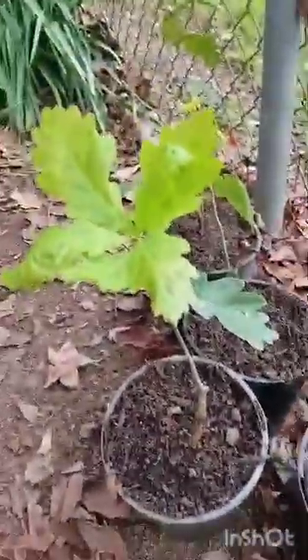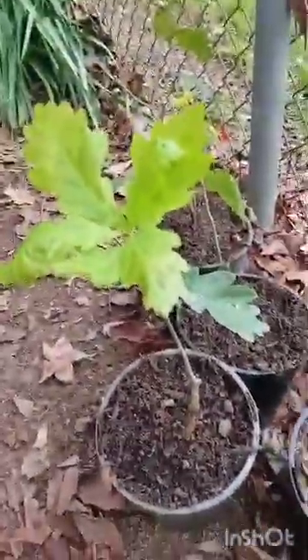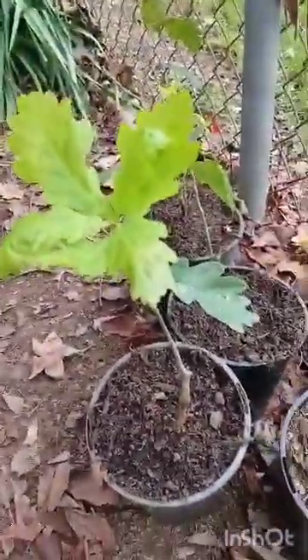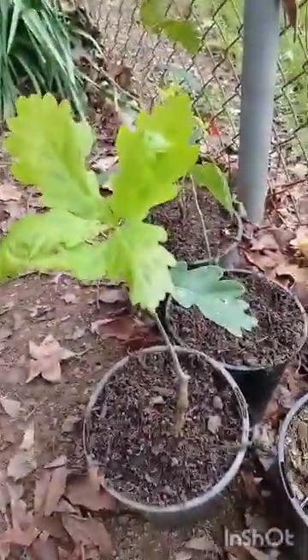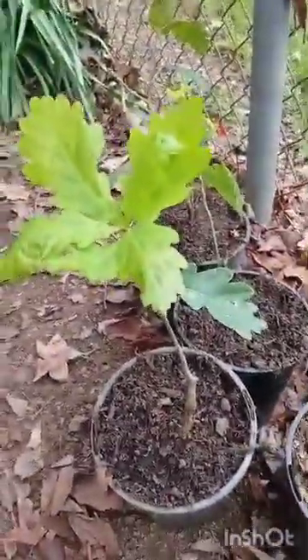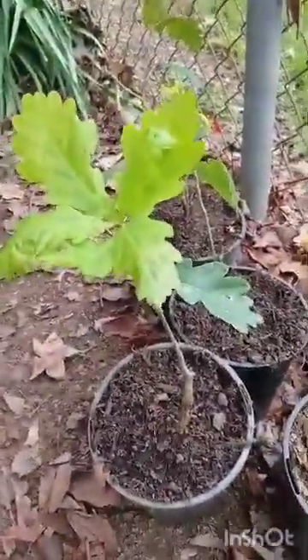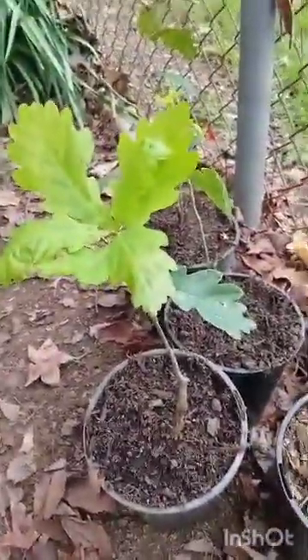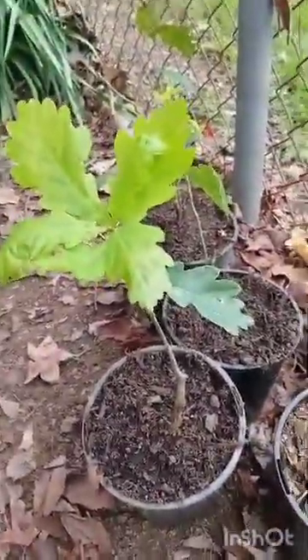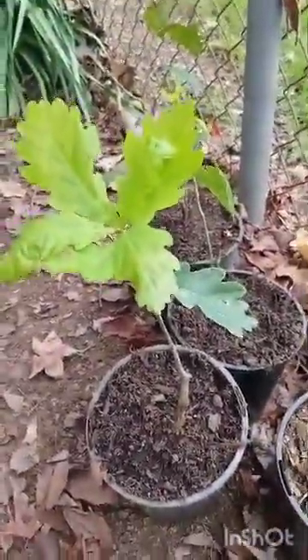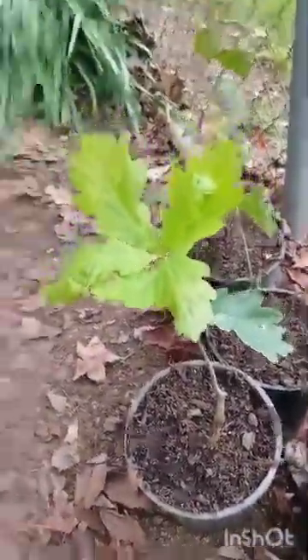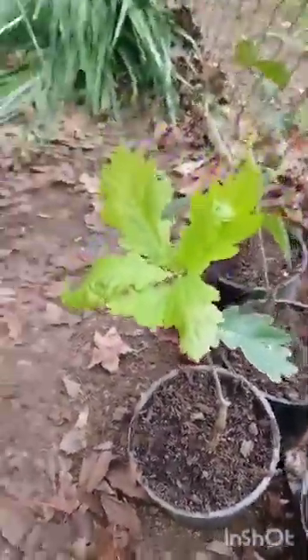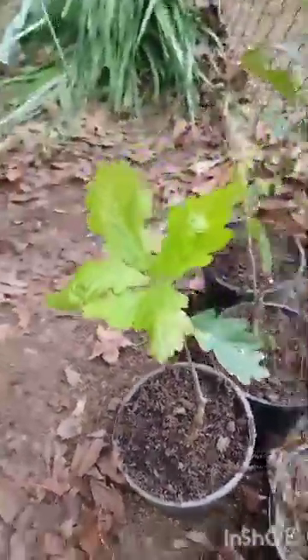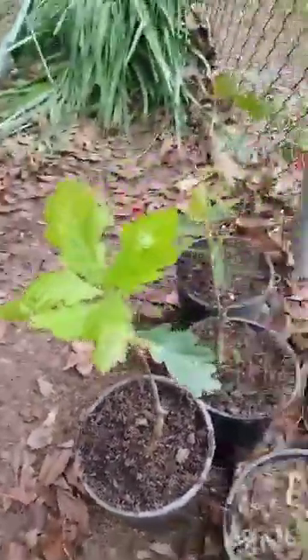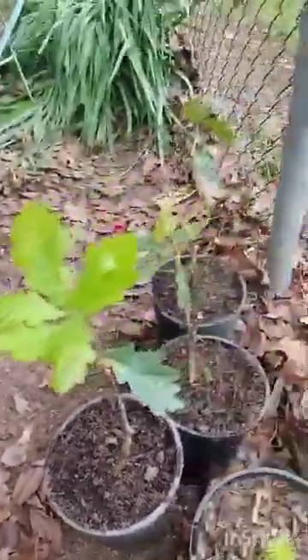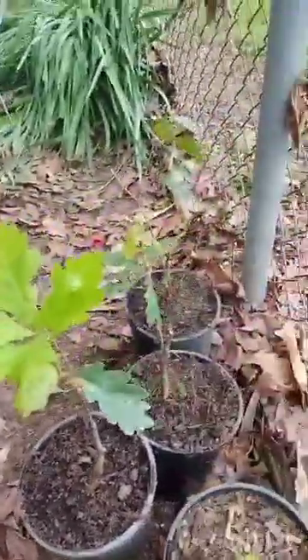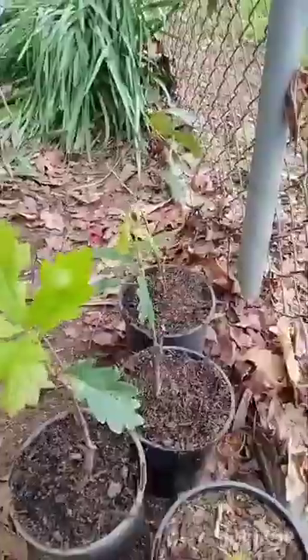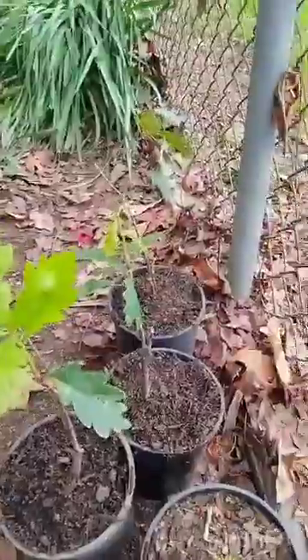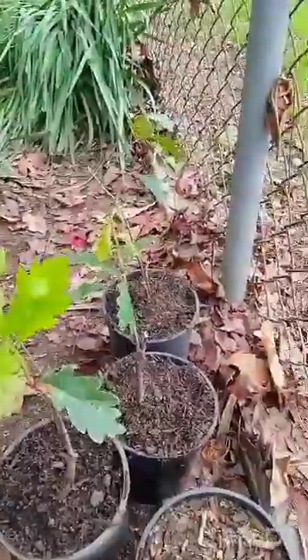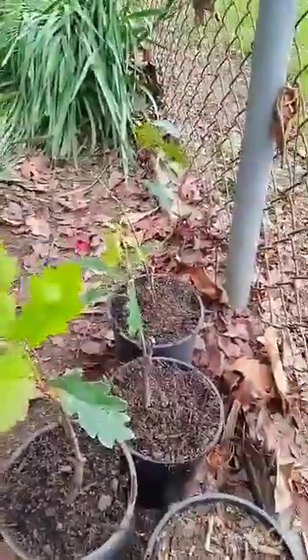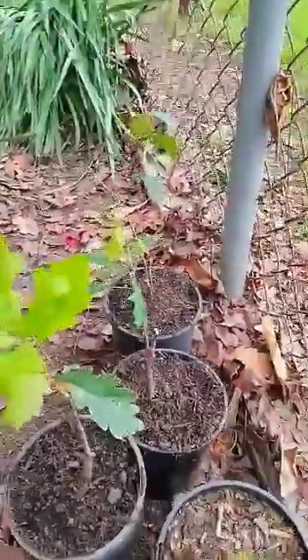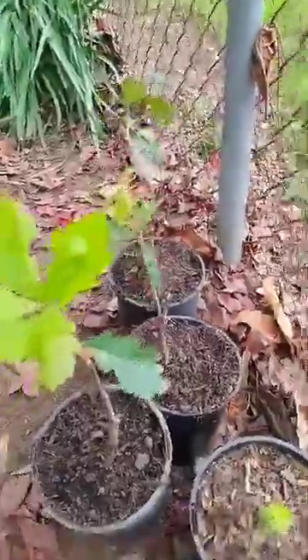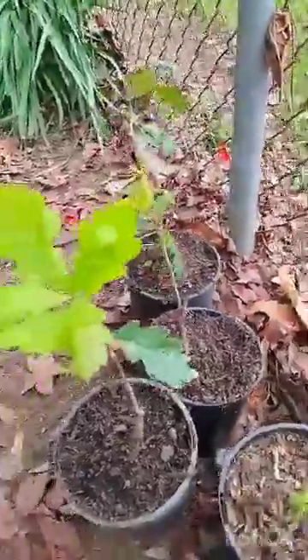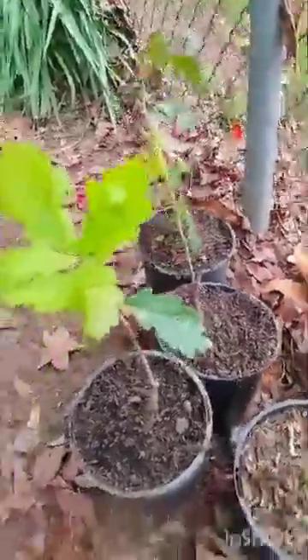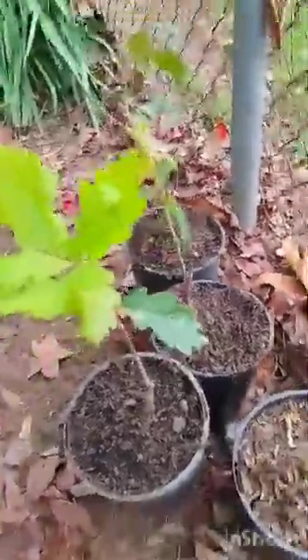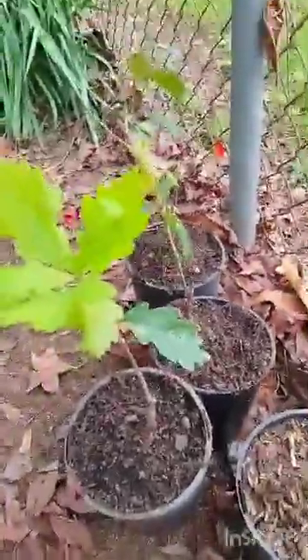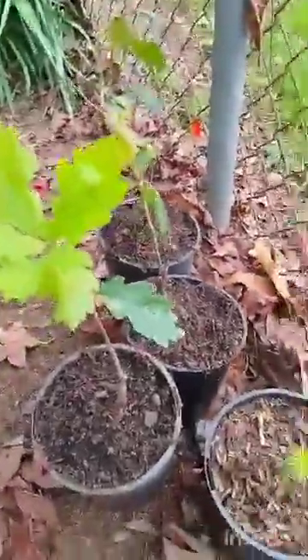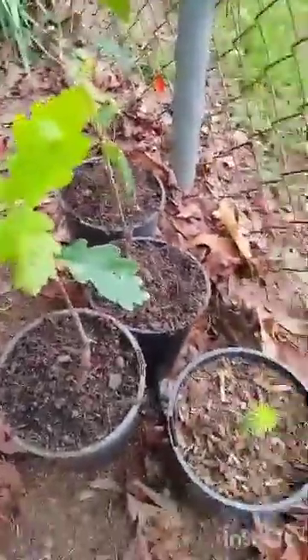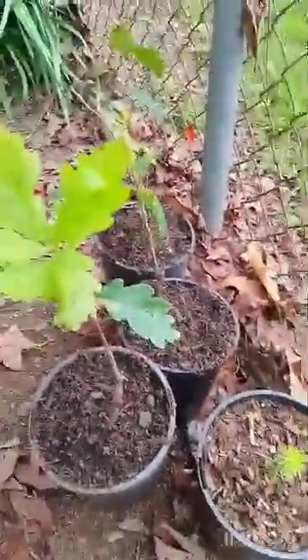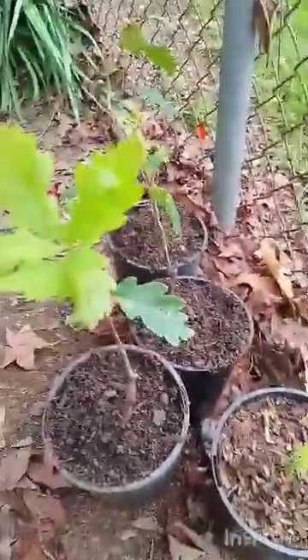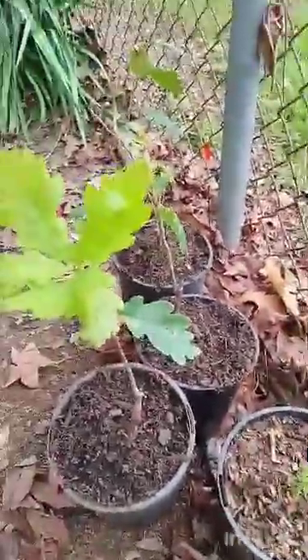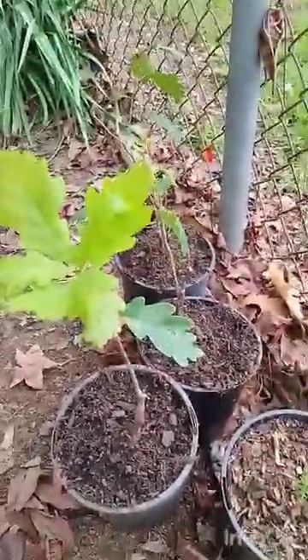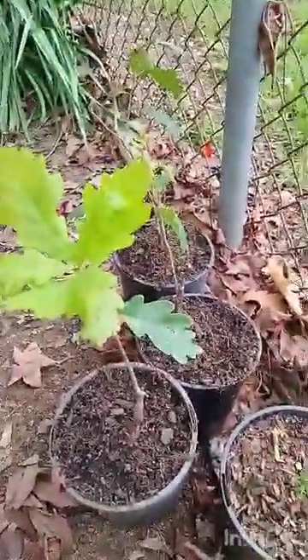And I've got a few white oak trees here, which I'll be planting in a later video.